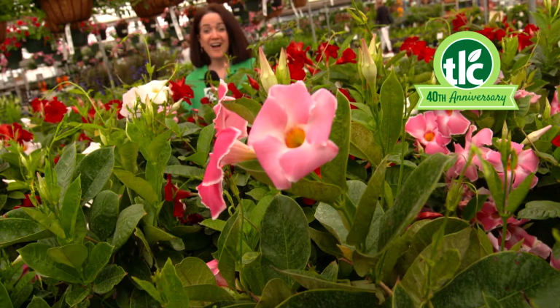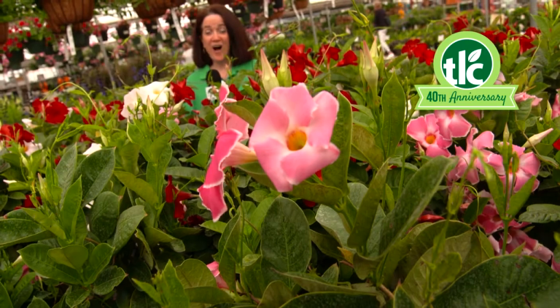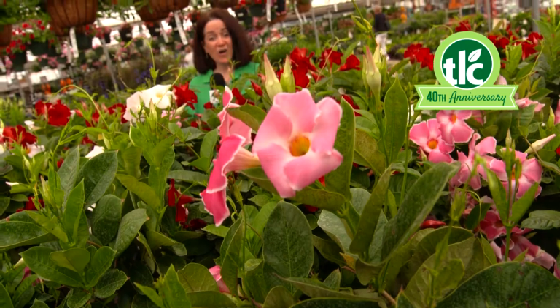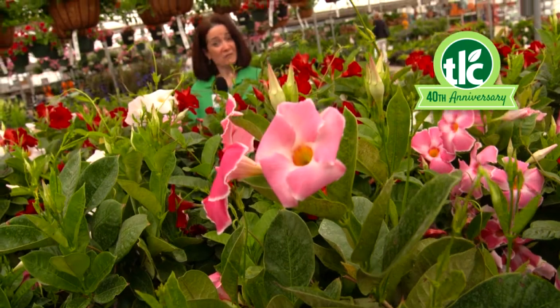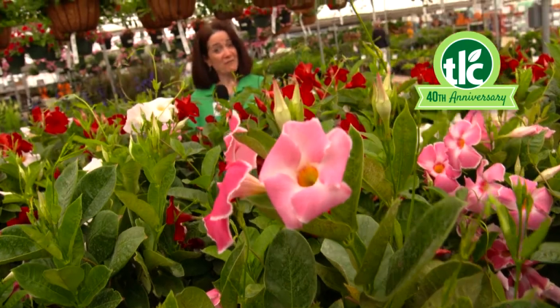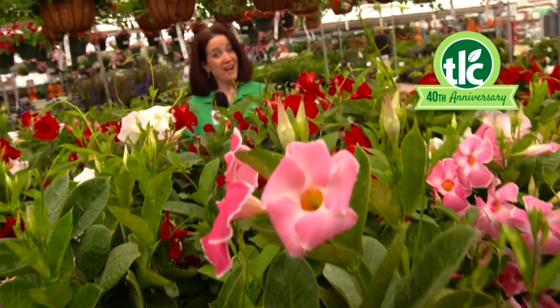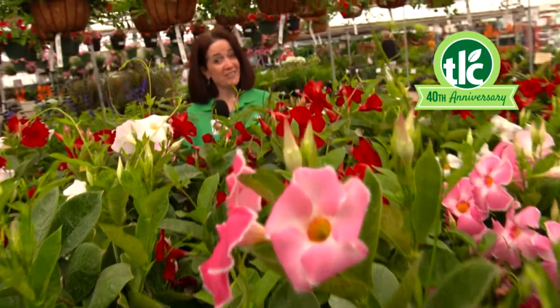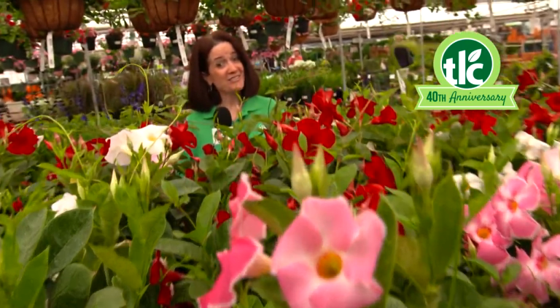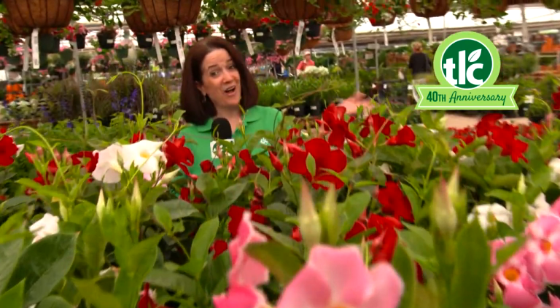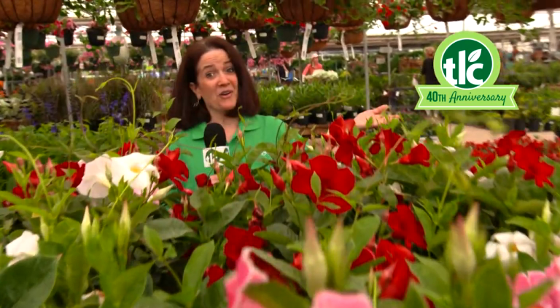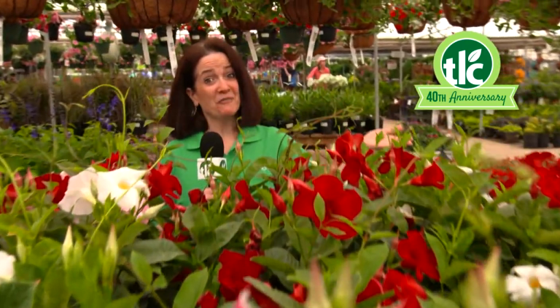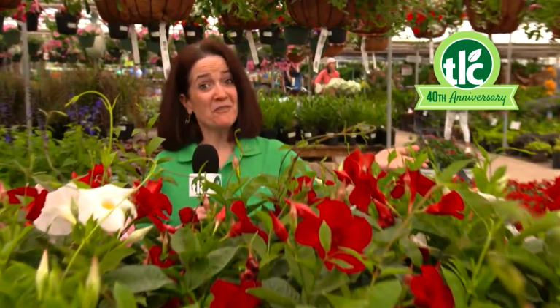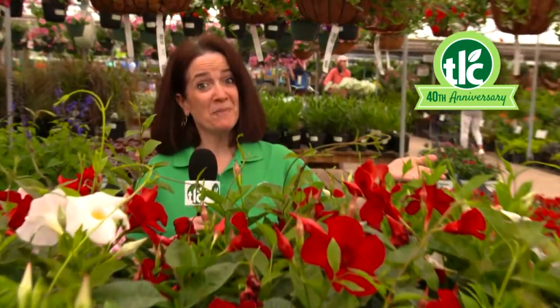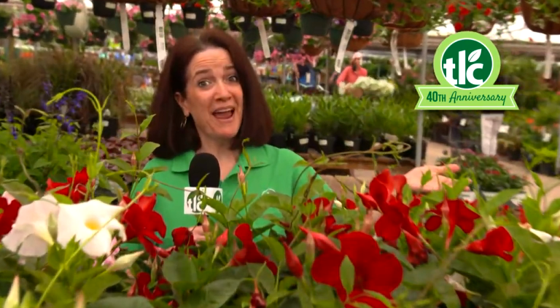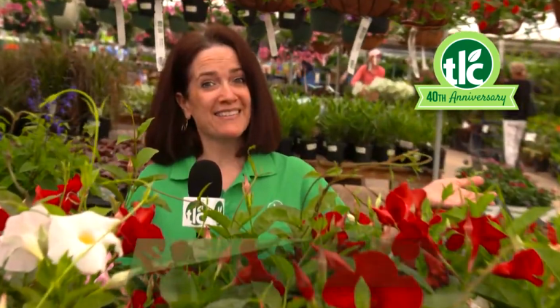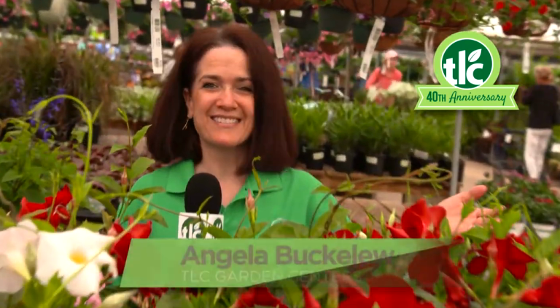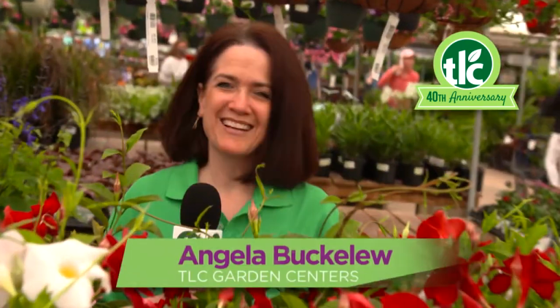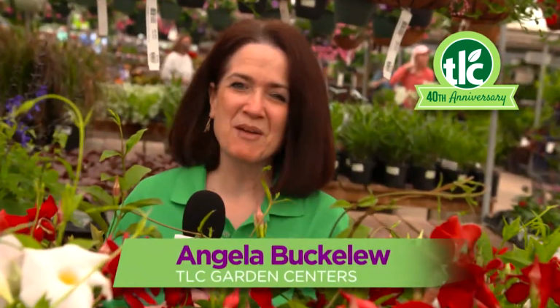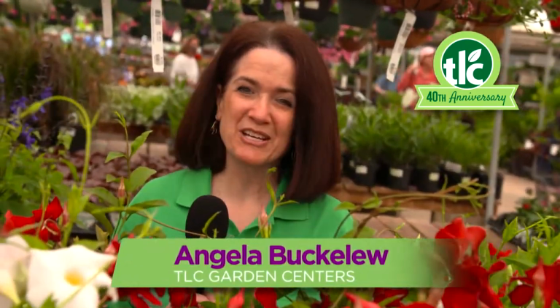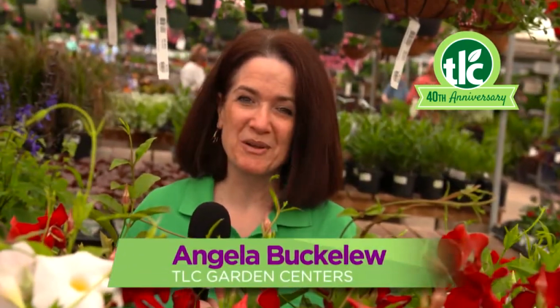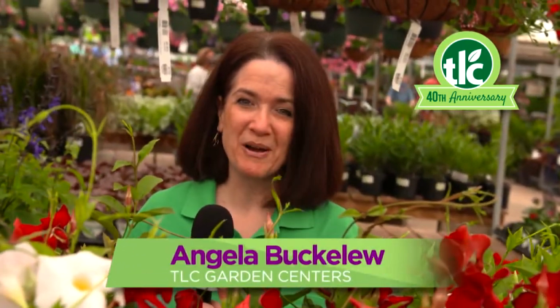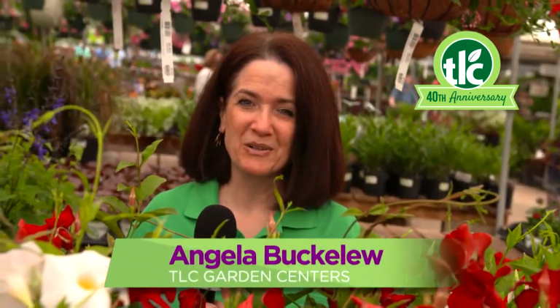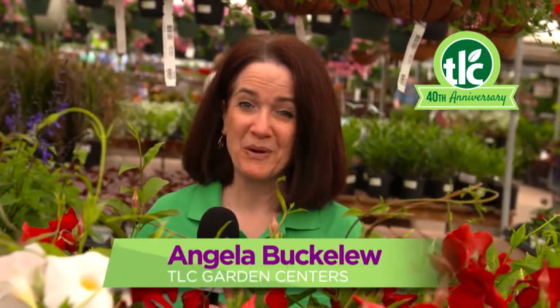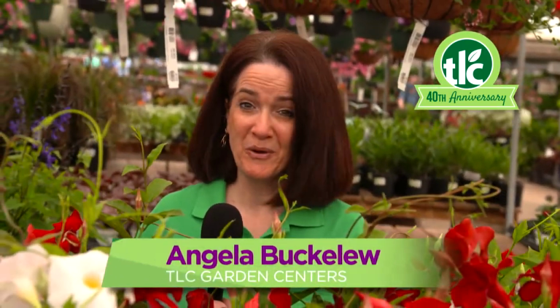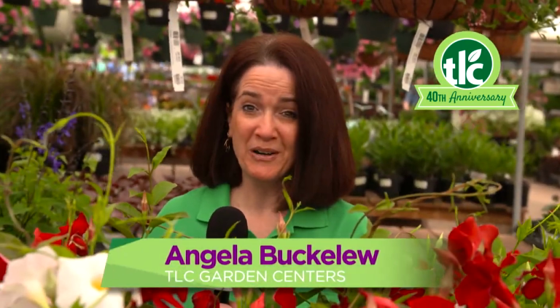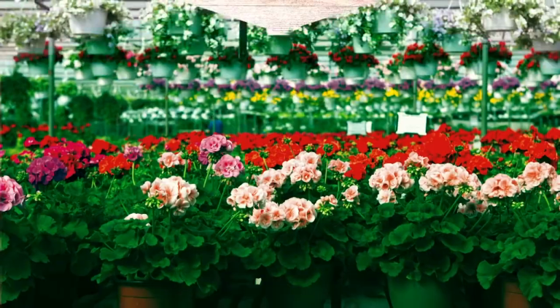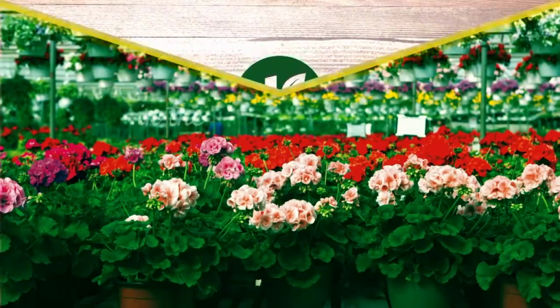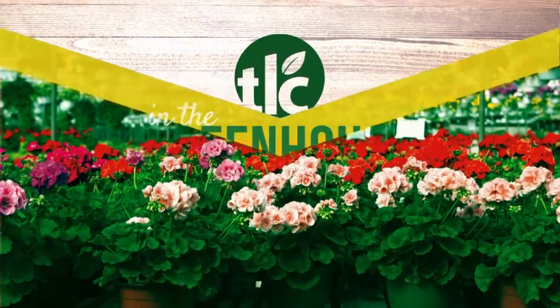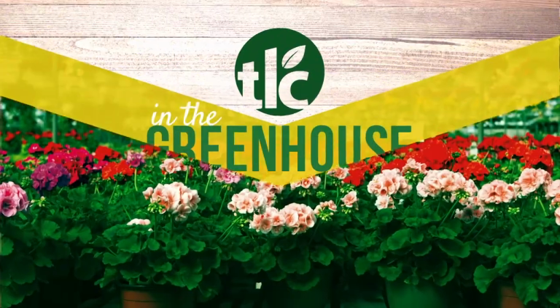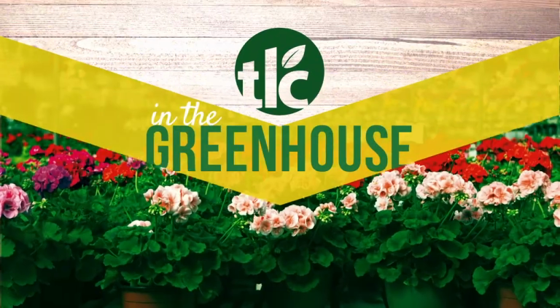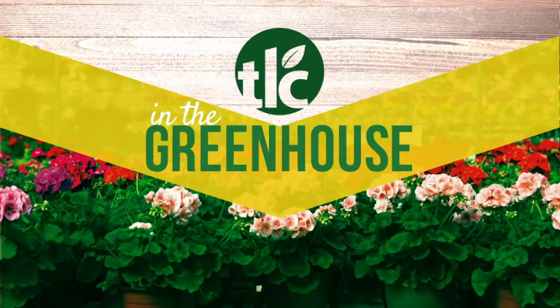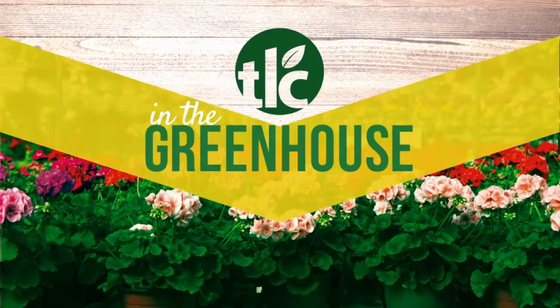All your favorite colors, all your favorite plants. I'm Angela Buckaloo and we're In The Greenhouse.